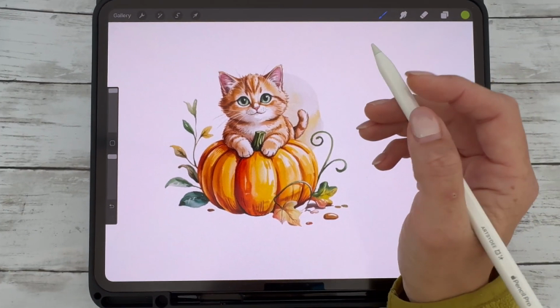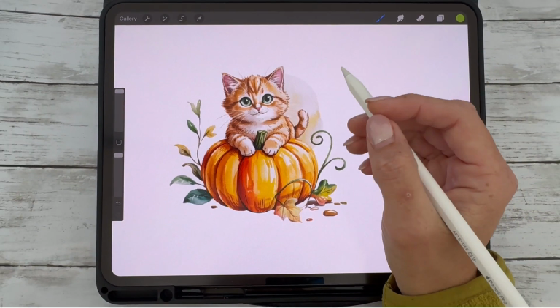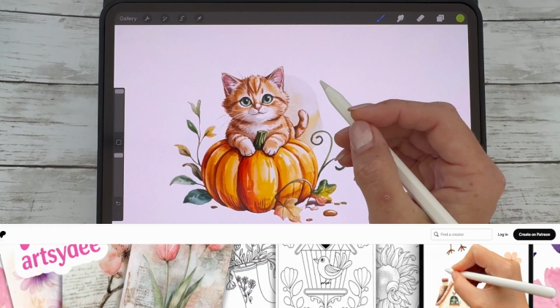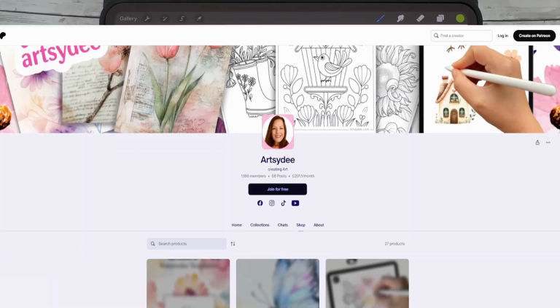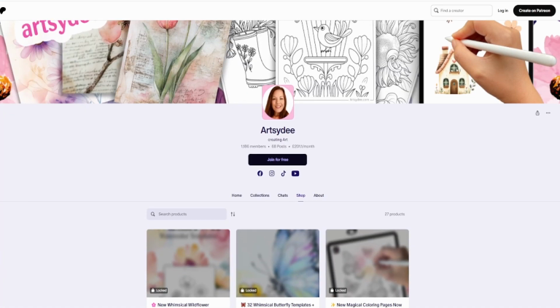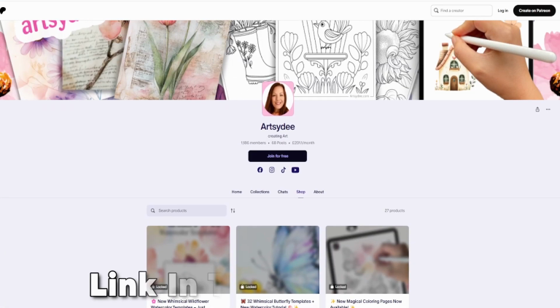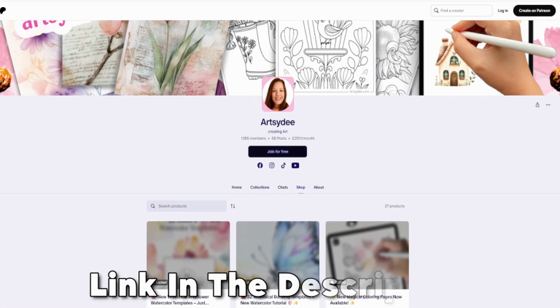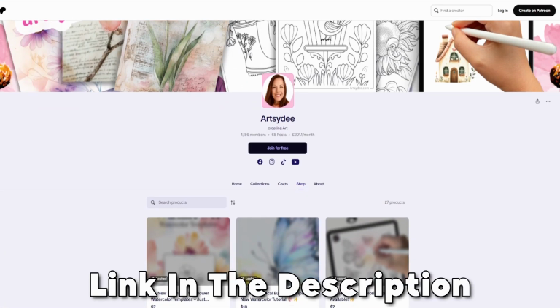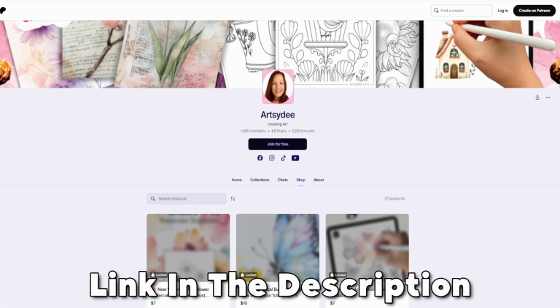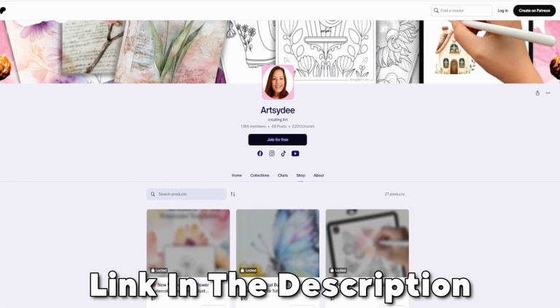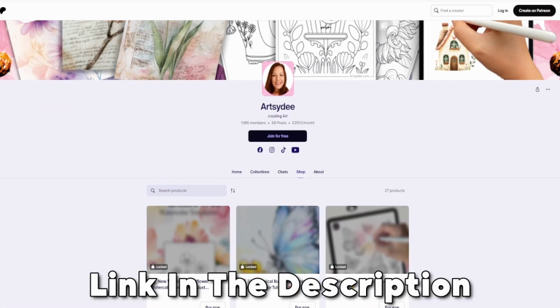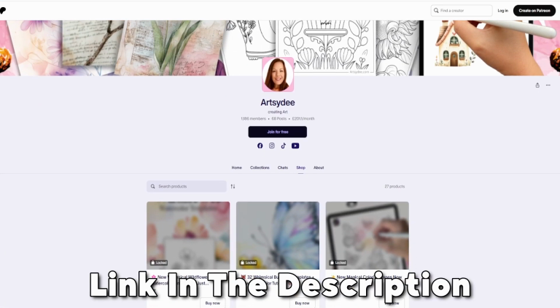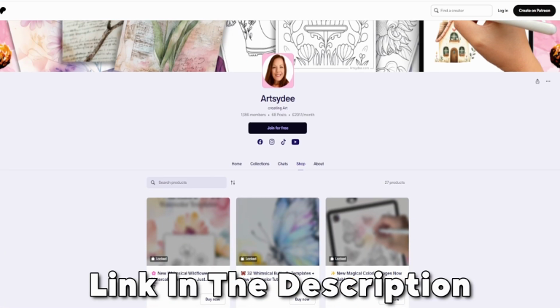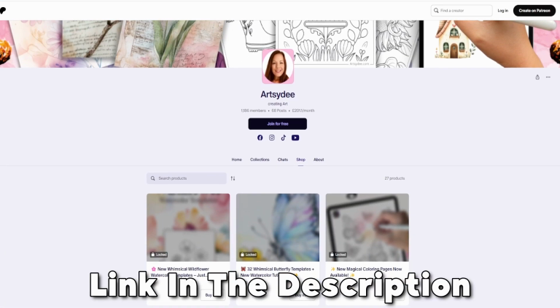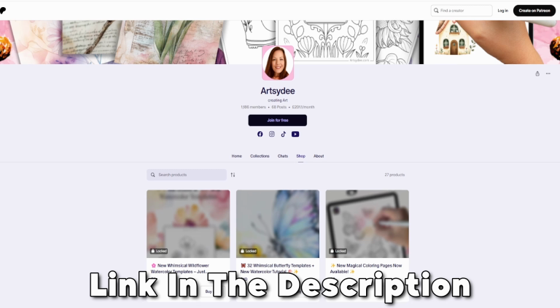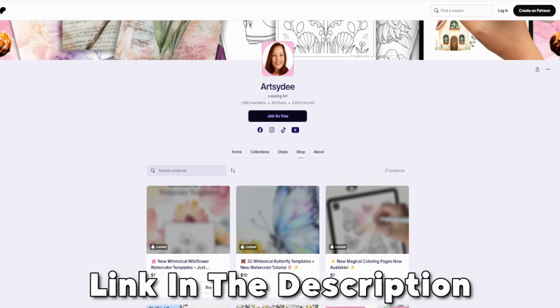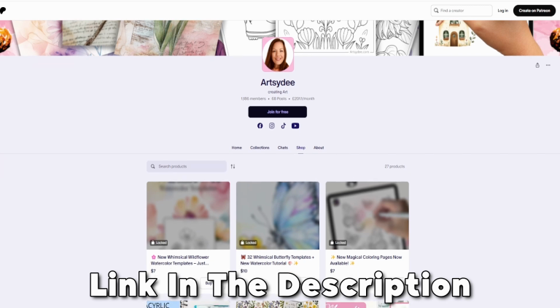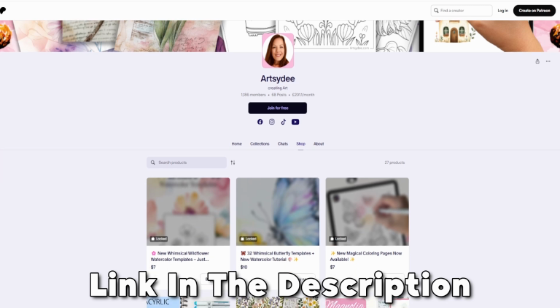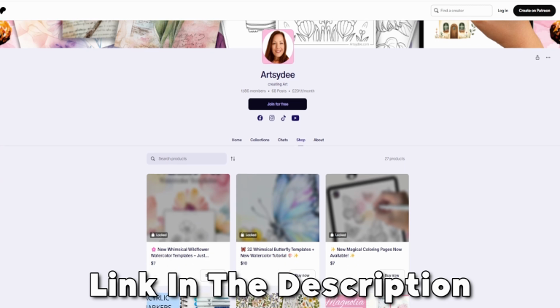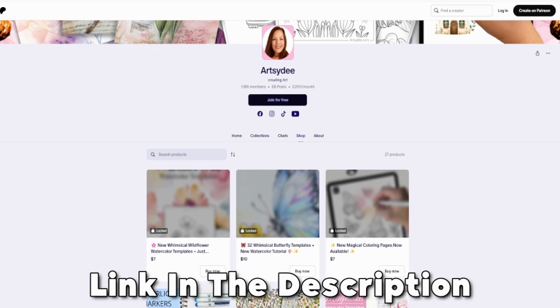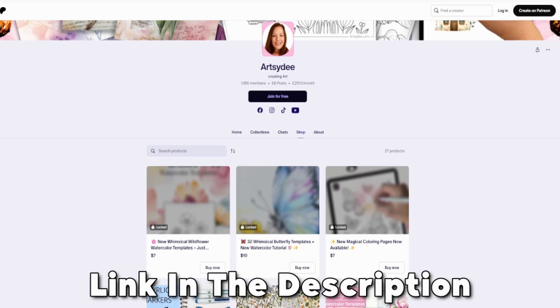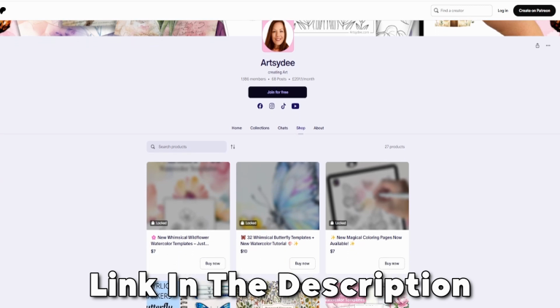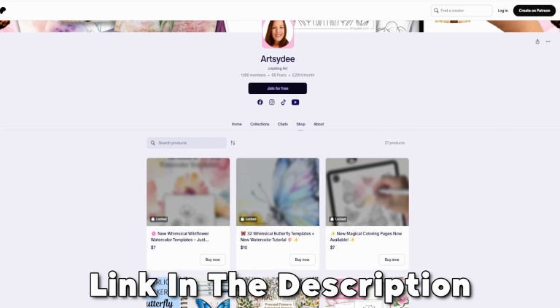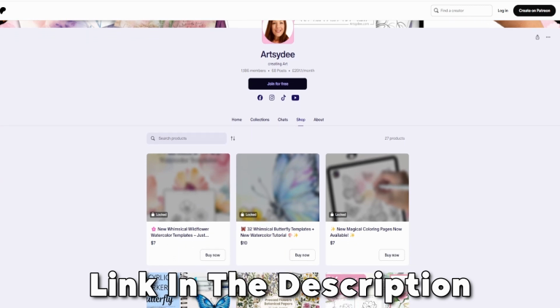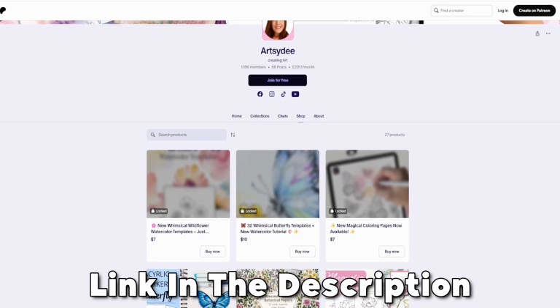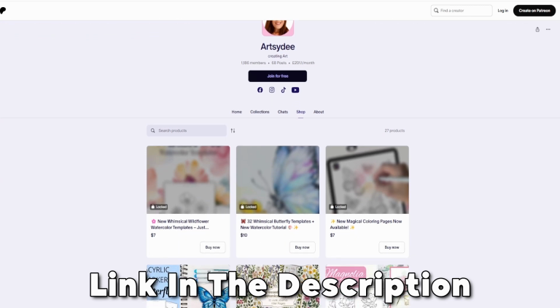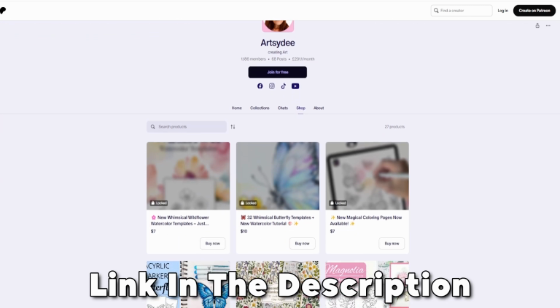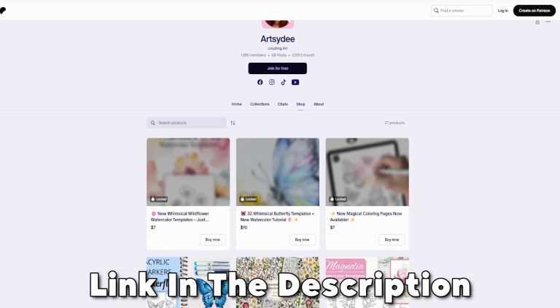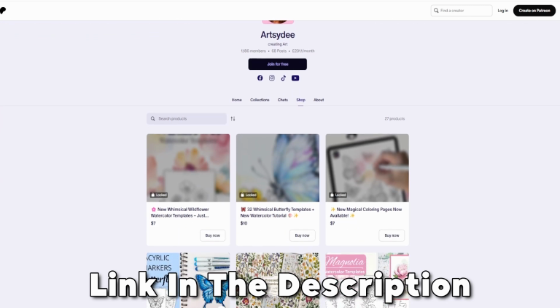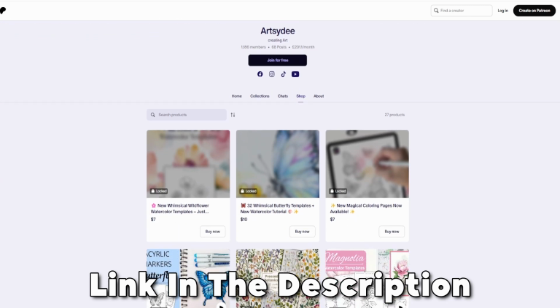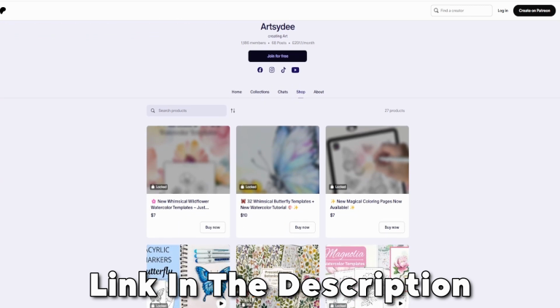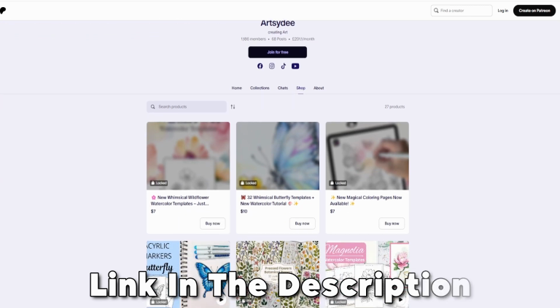If you're using one of my coloring pages or digital stickers from Patreon, don't worry — they're all high res and perfect for resizing in Procreate.